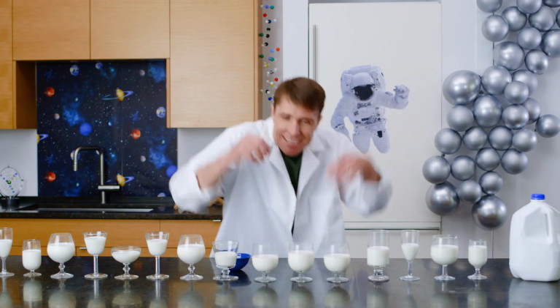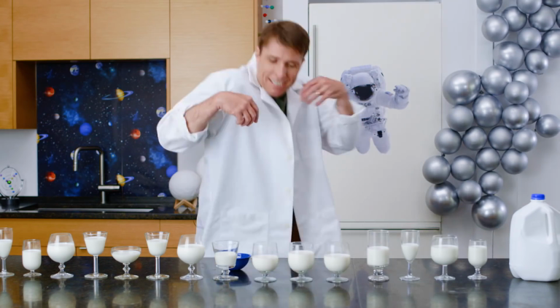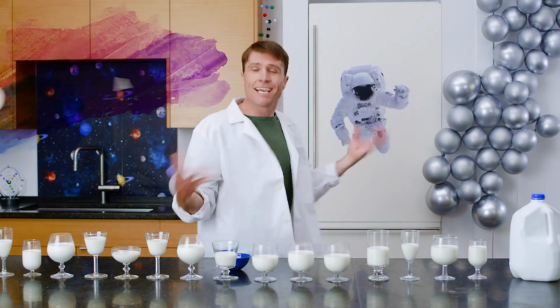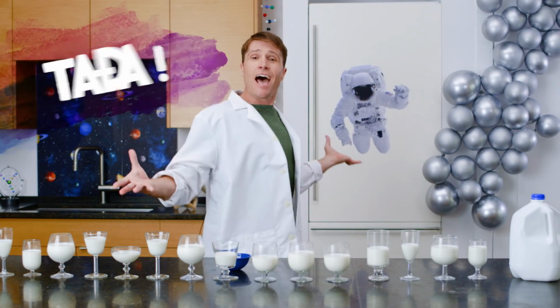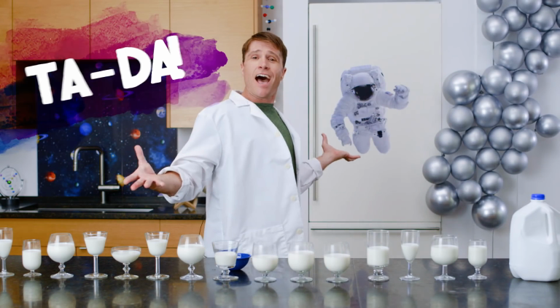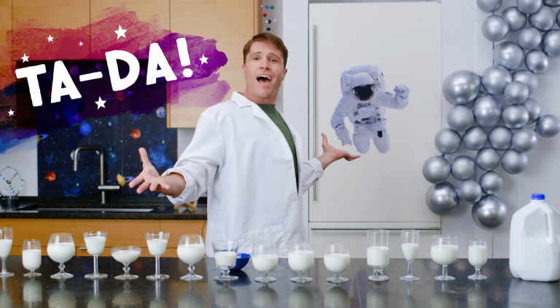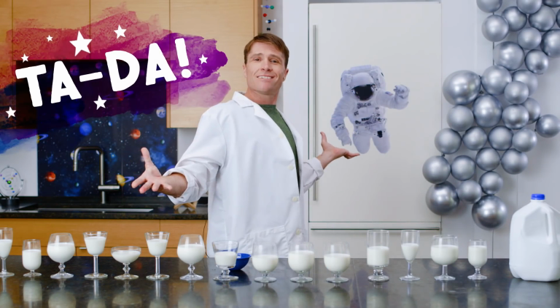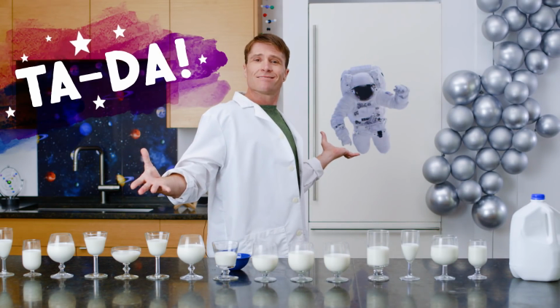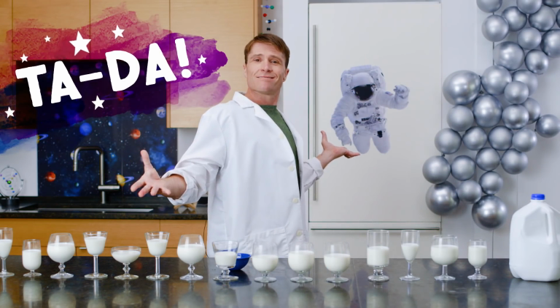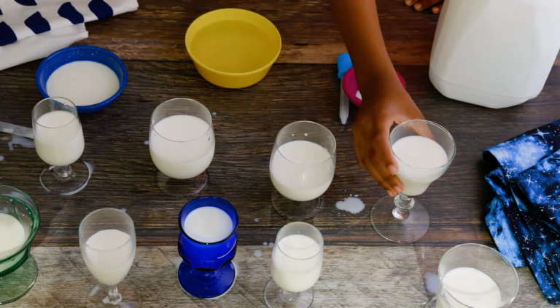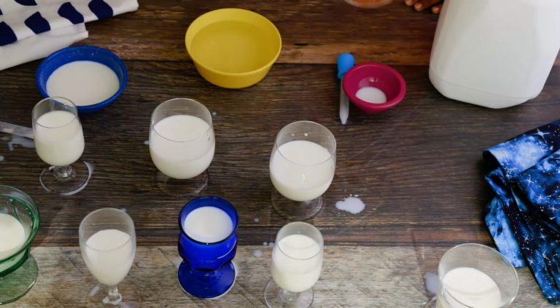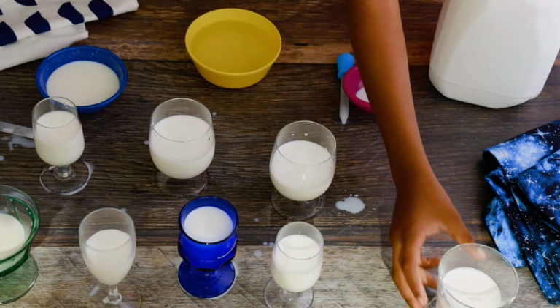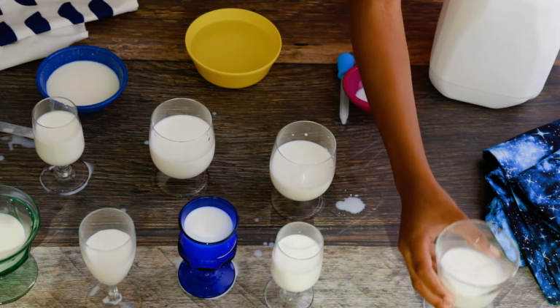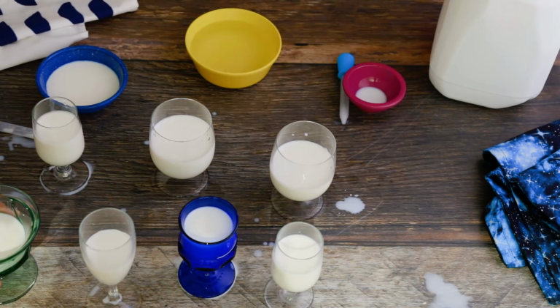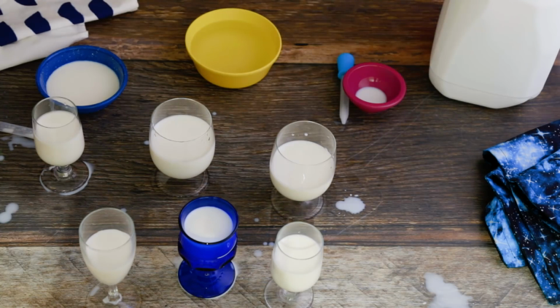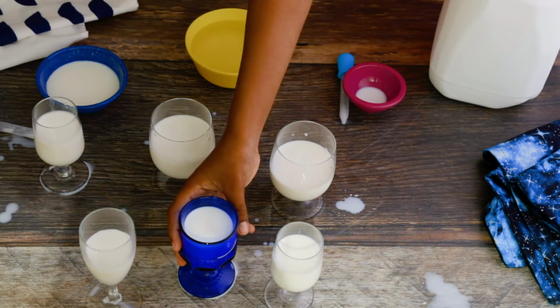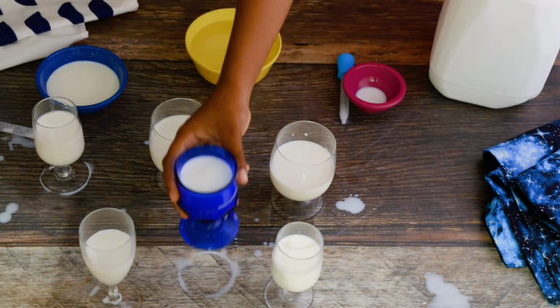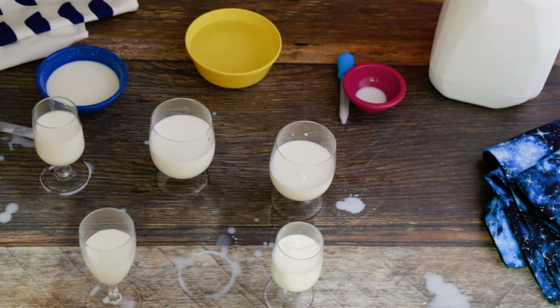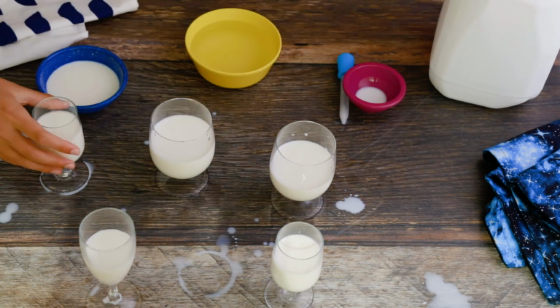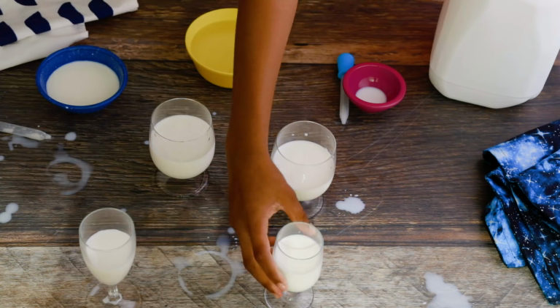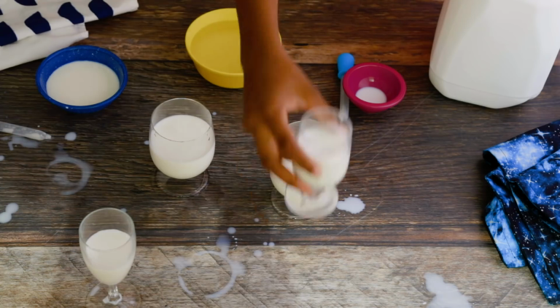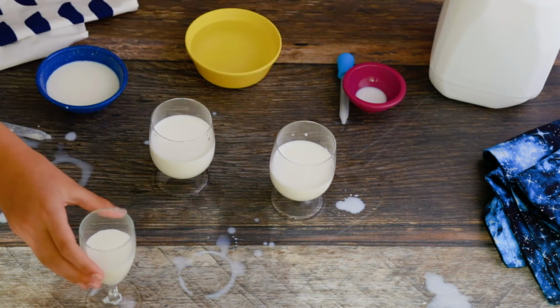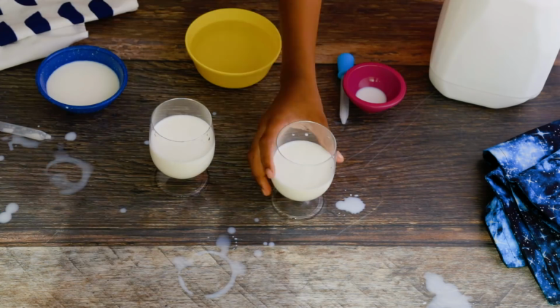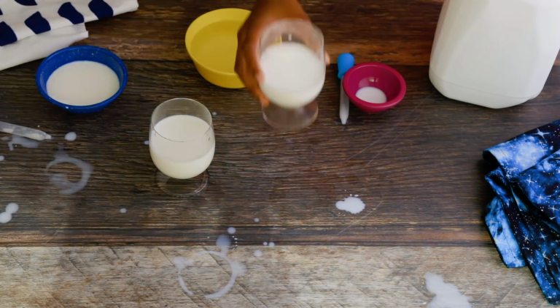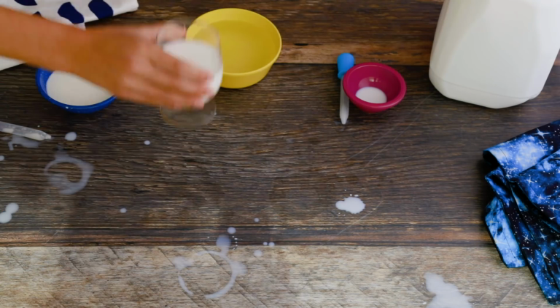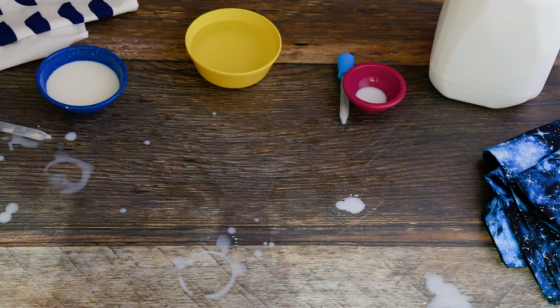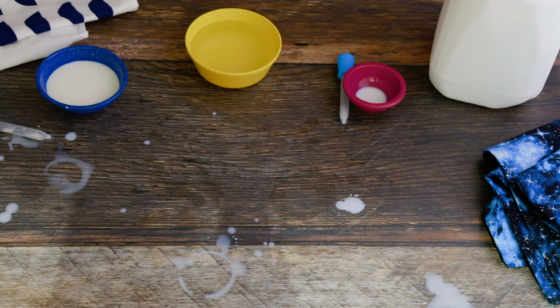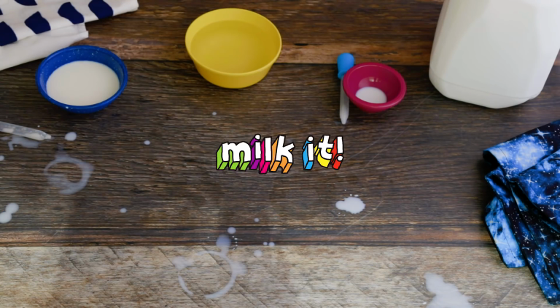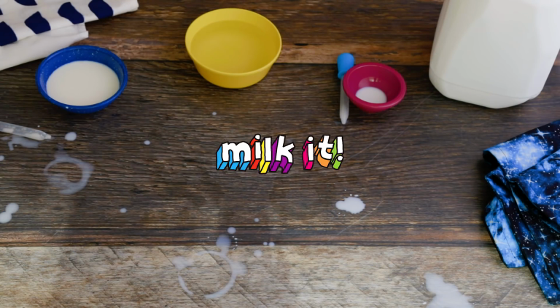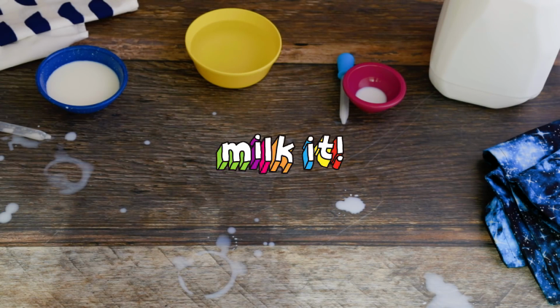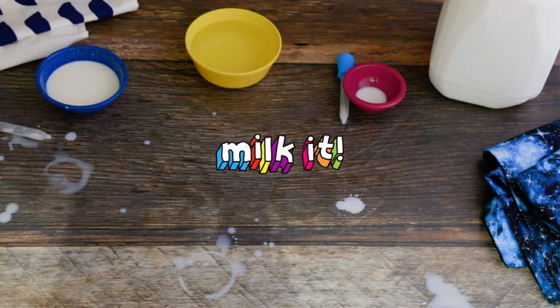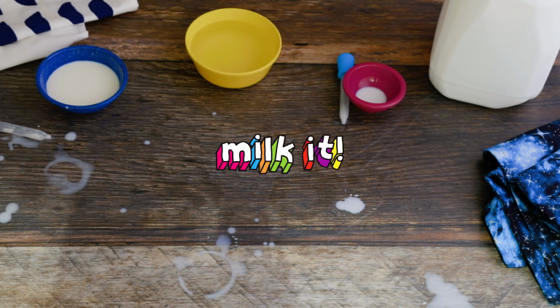Ta-da! Ready for our next experiment? Head over to youtube.com/milkit to see them all.